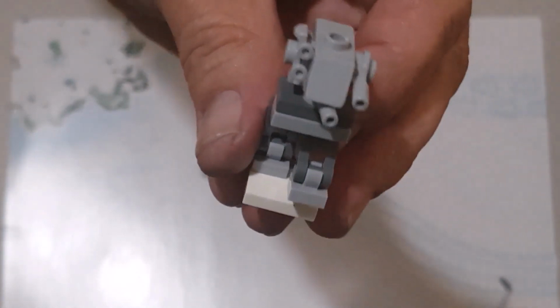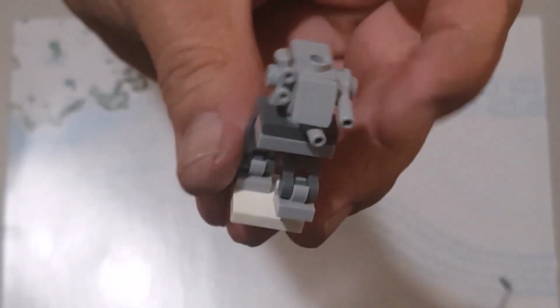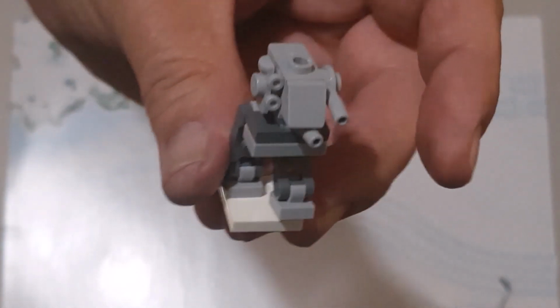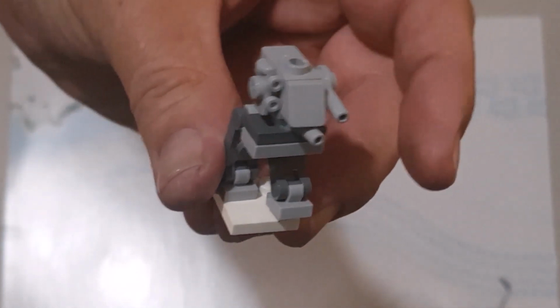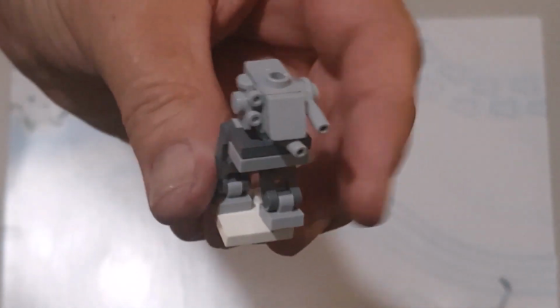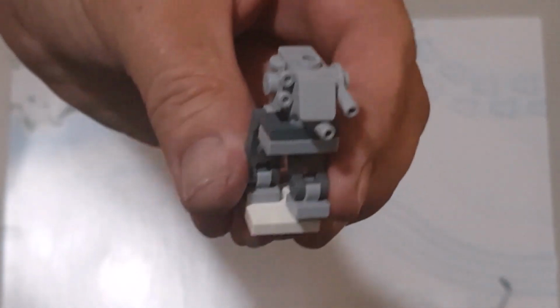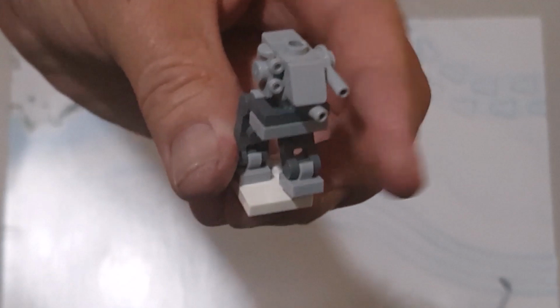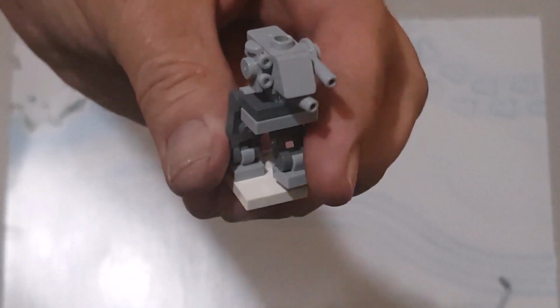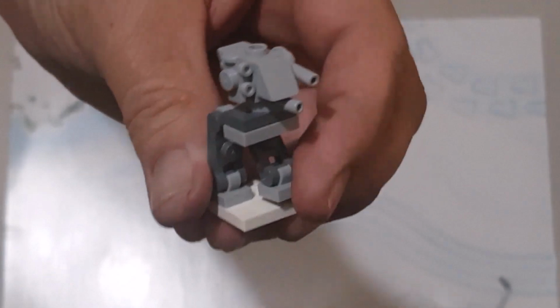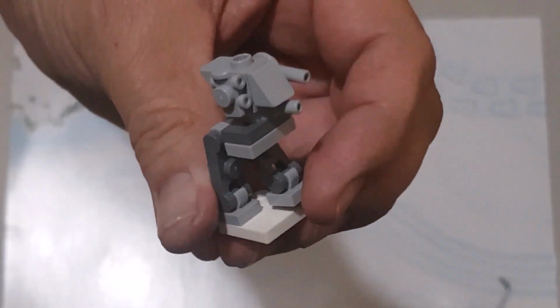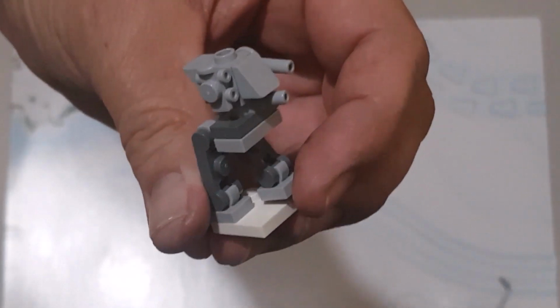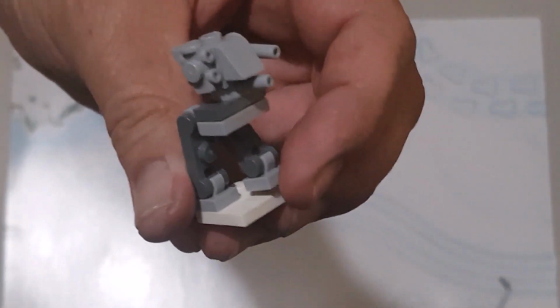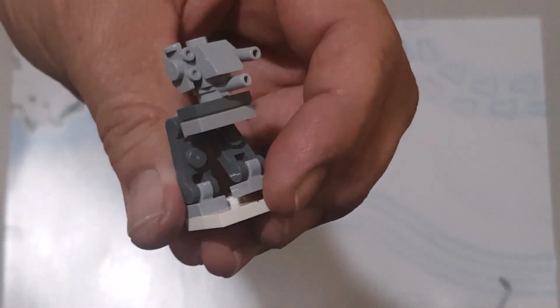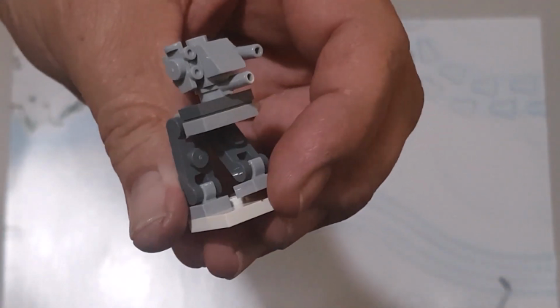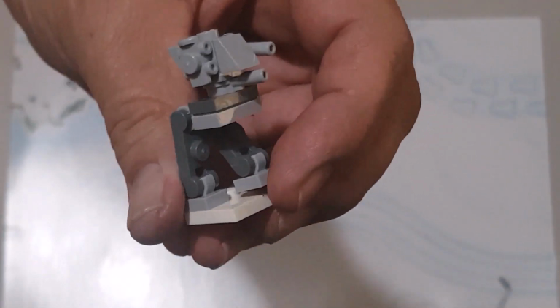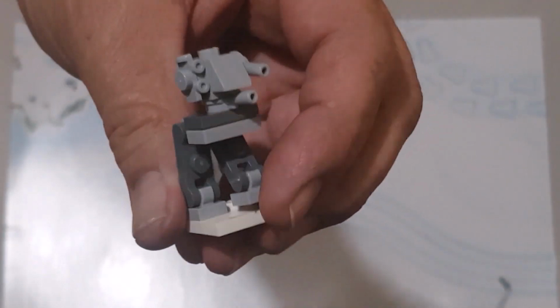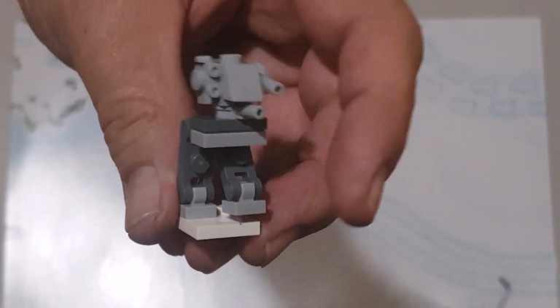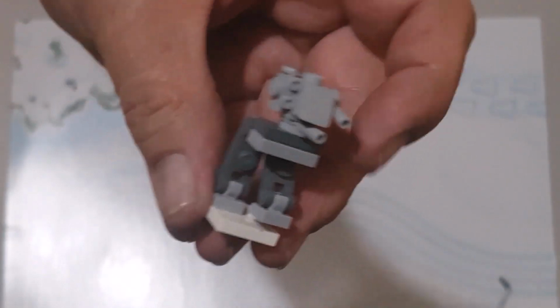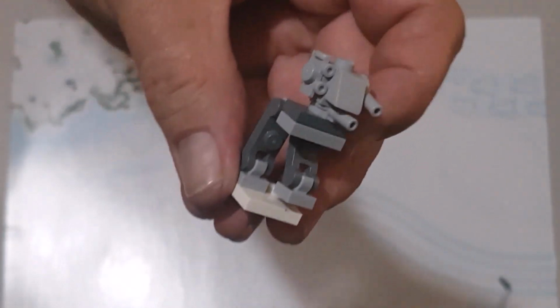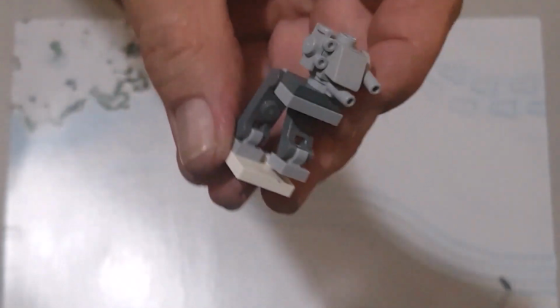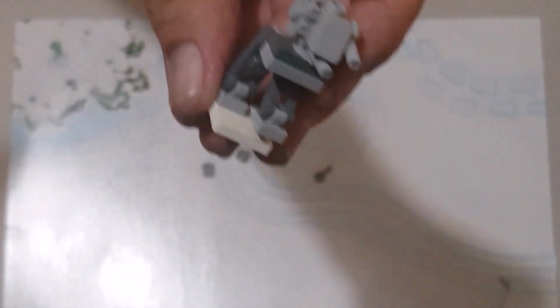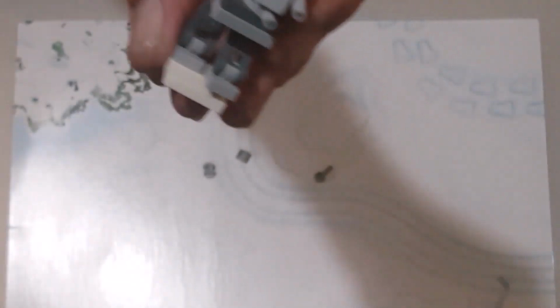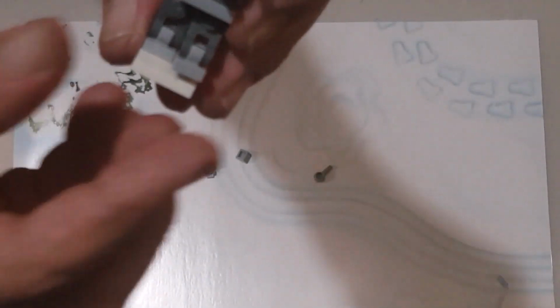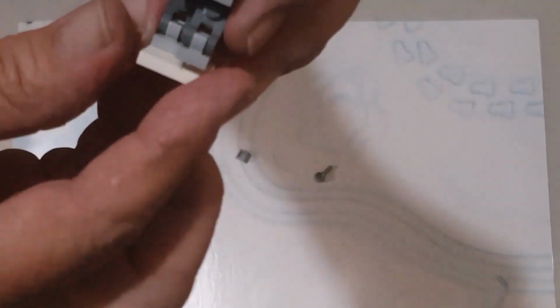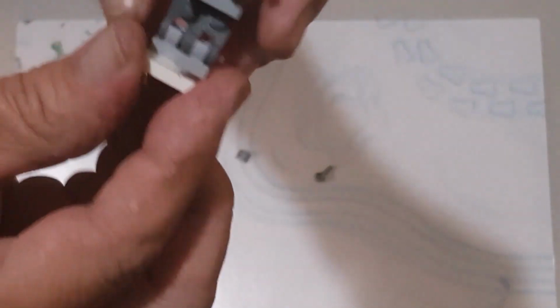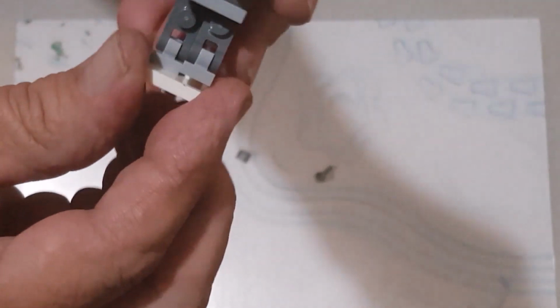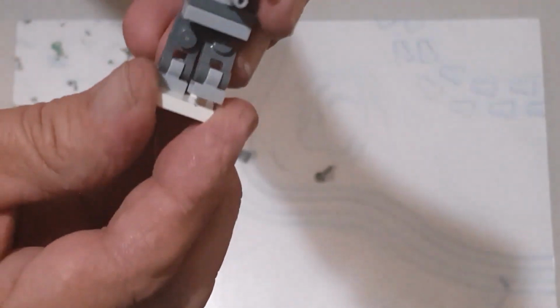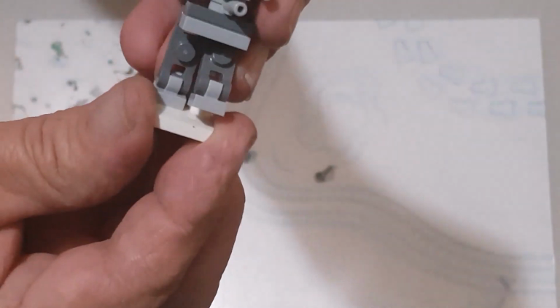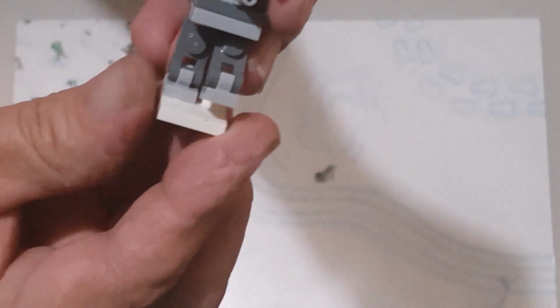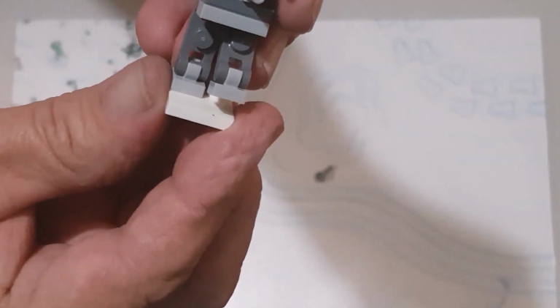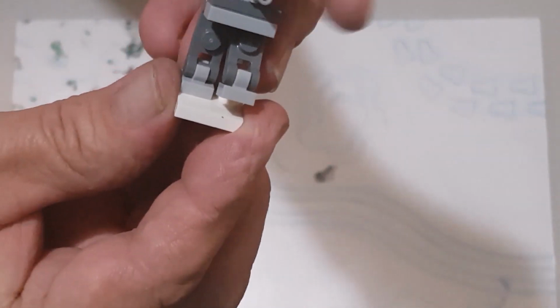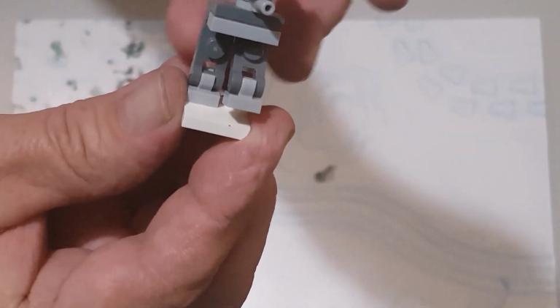It's not my favorite build — it's a bit blocky — but maybe the kids will get some fun with it.